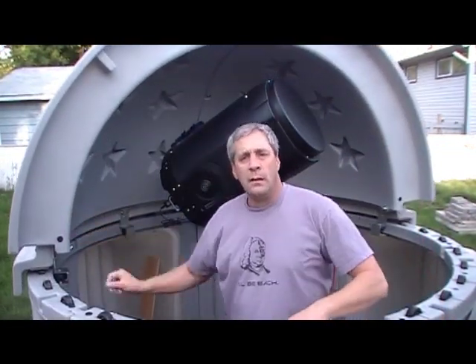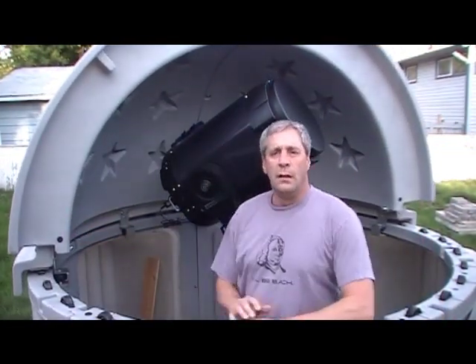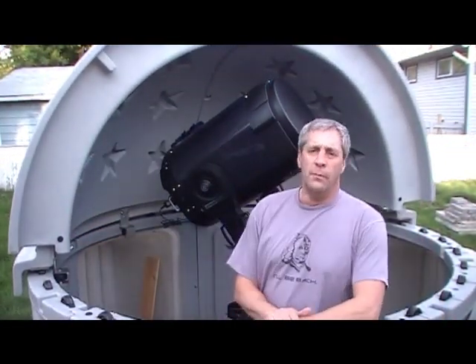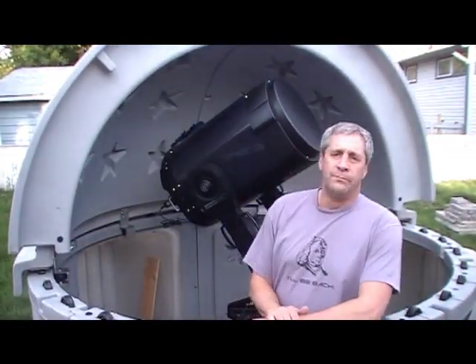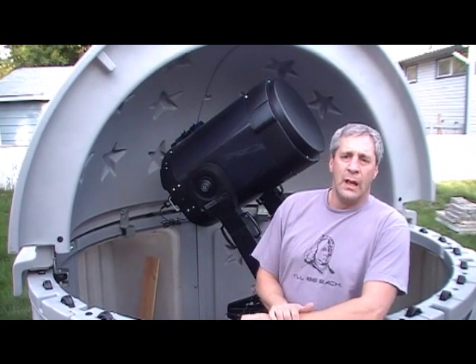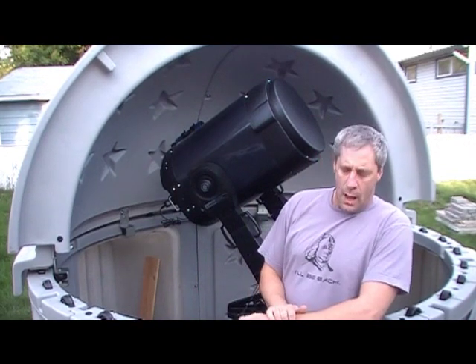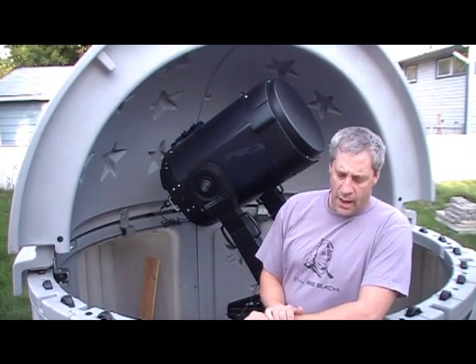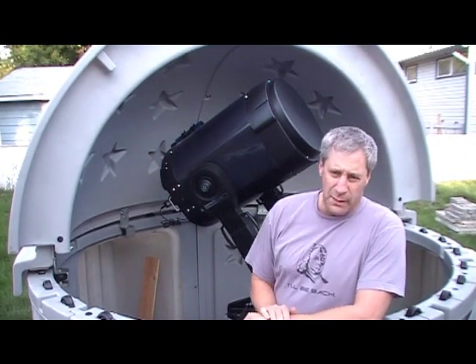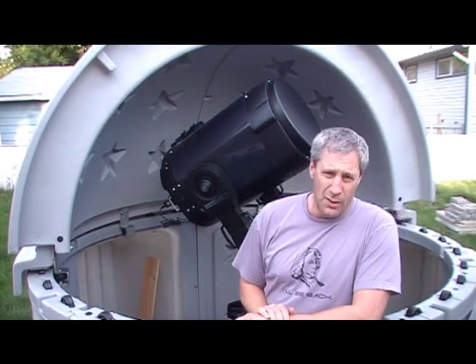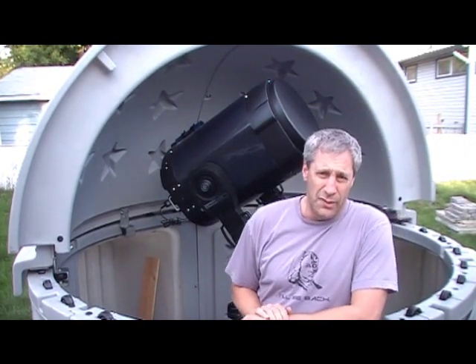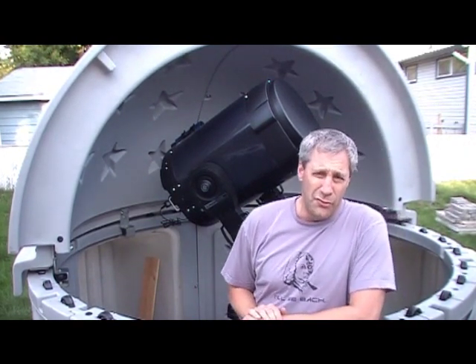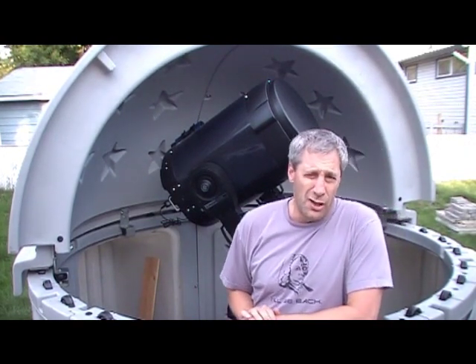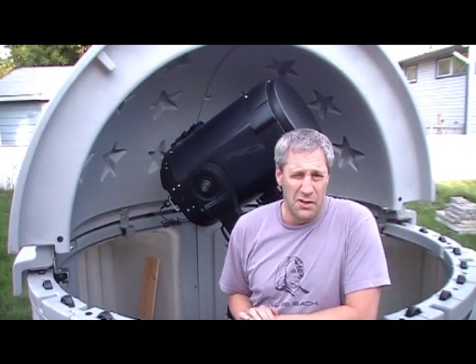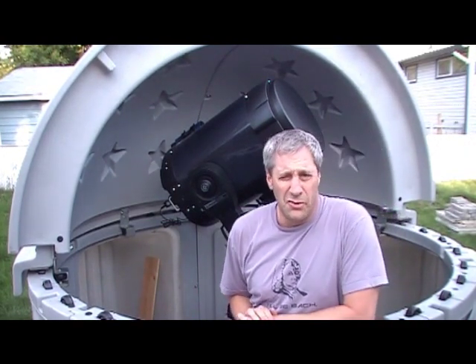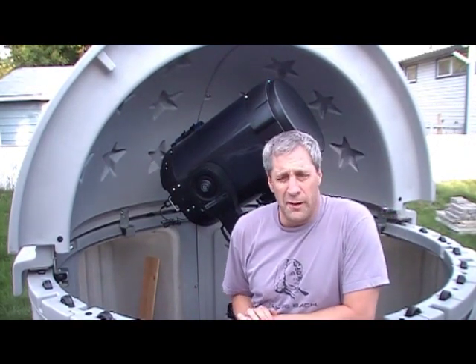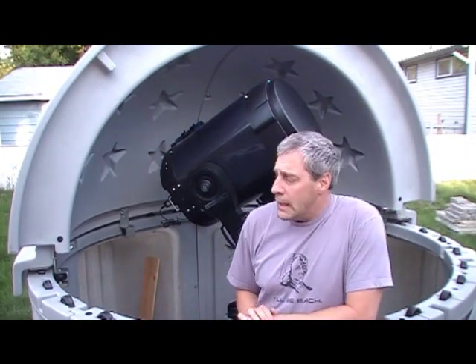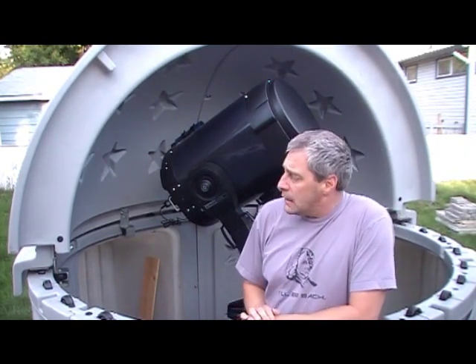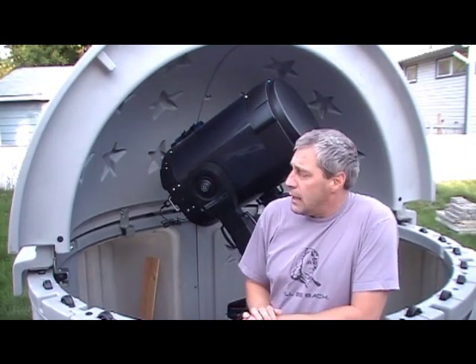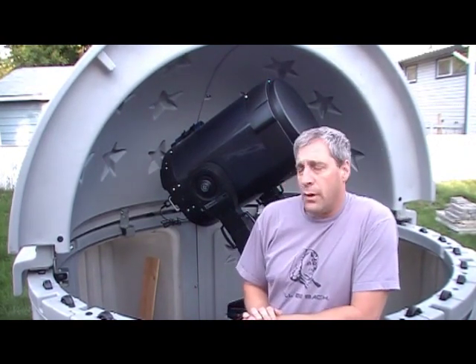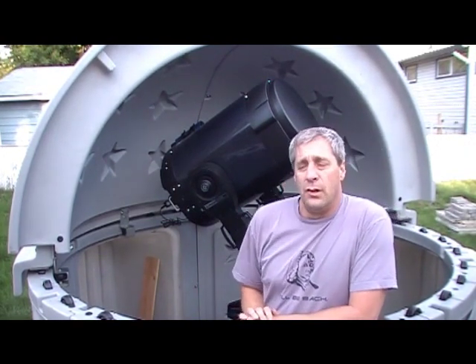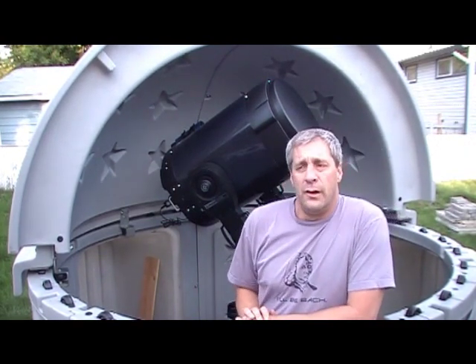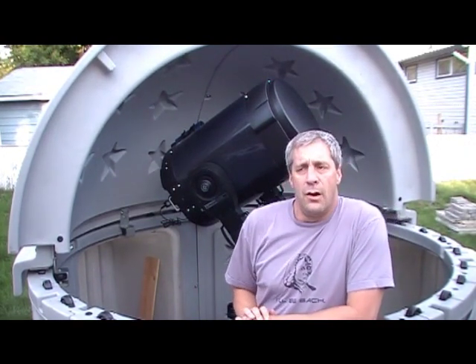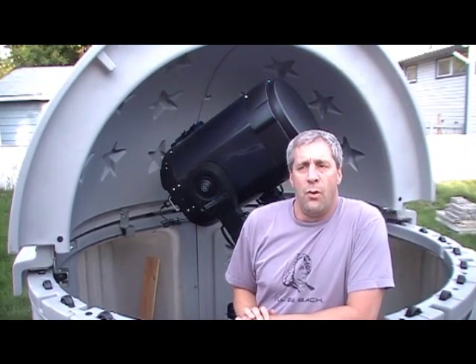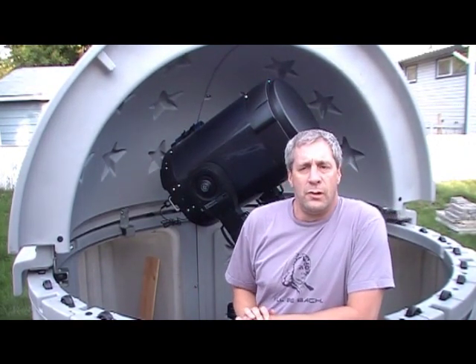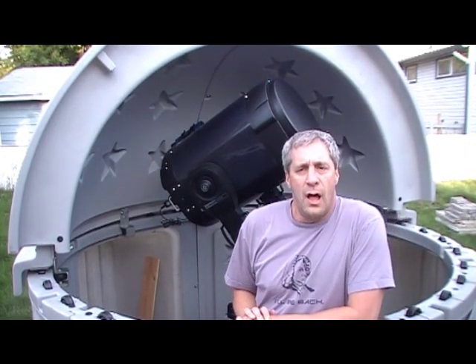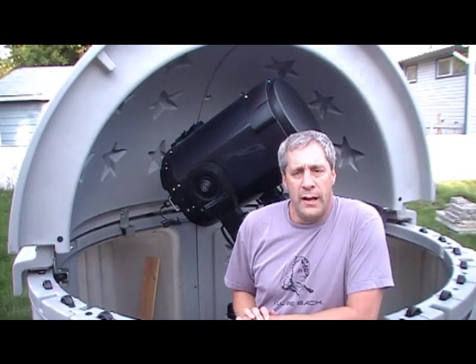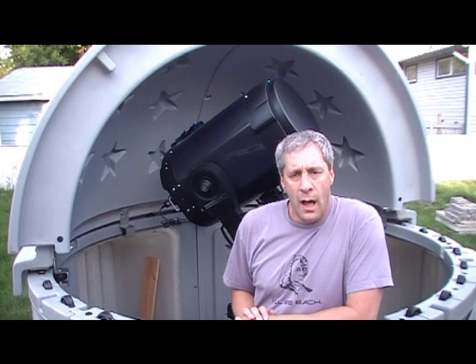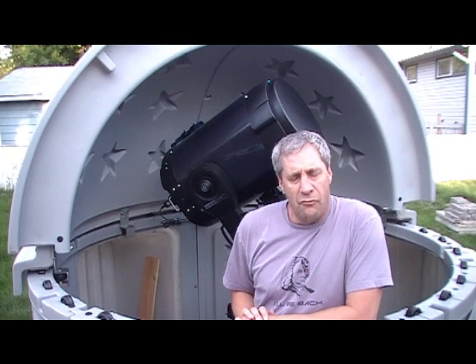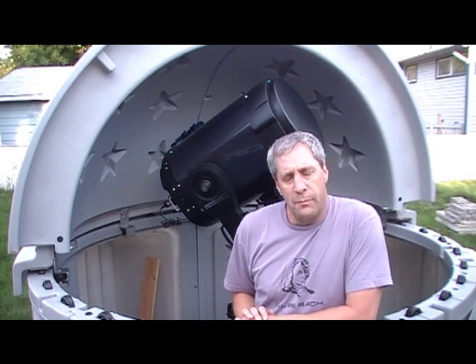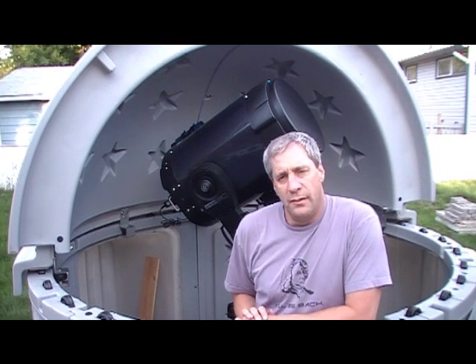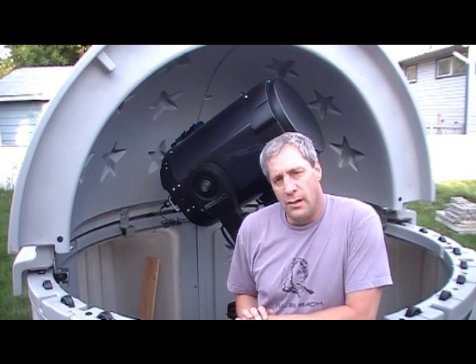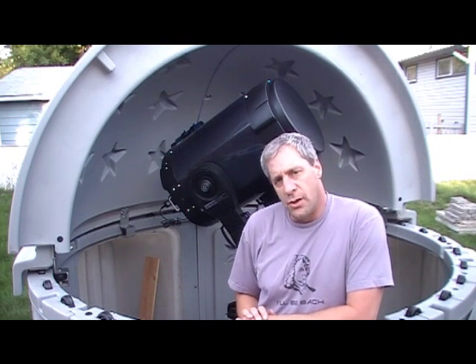Hello, I'm Andrew McNeil with North Dog Observatory. Today we're going to learn how to polar align a fork-mounted telescope.